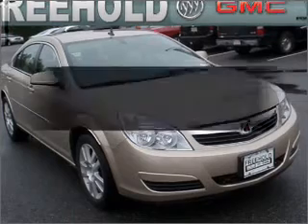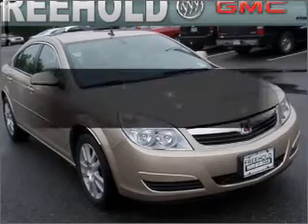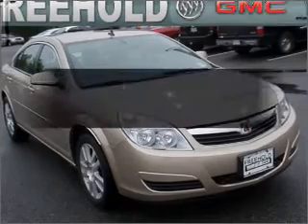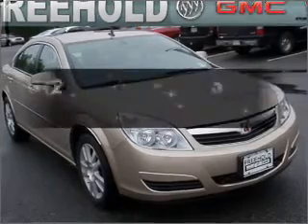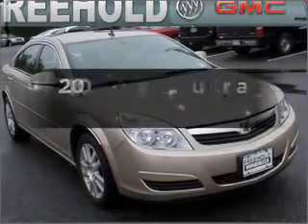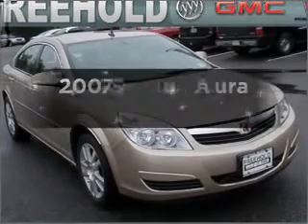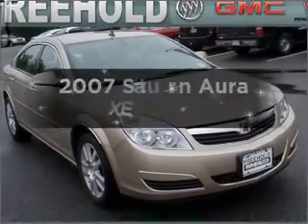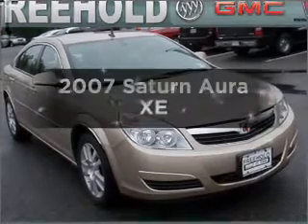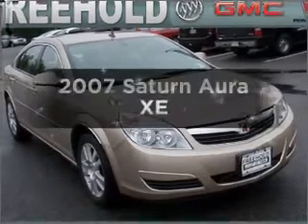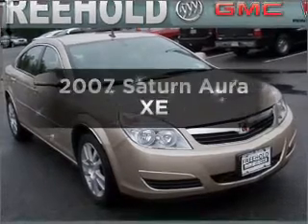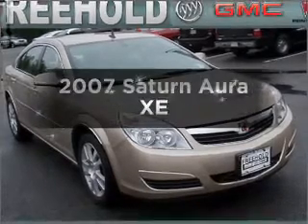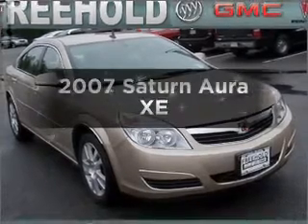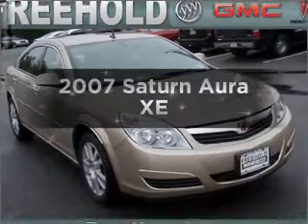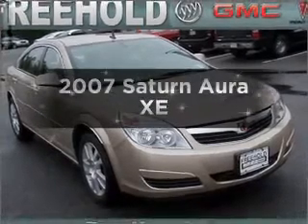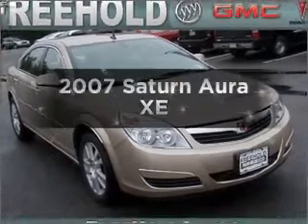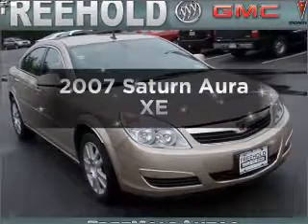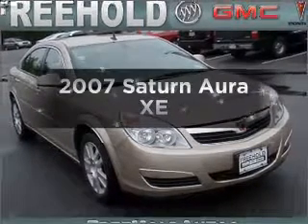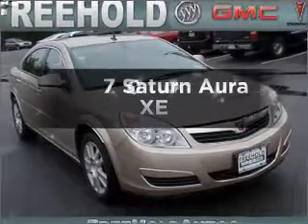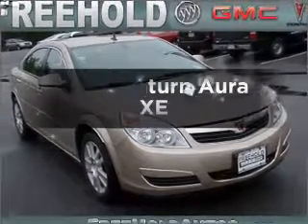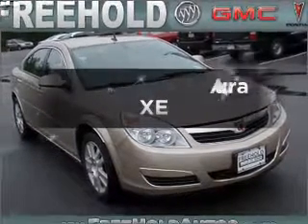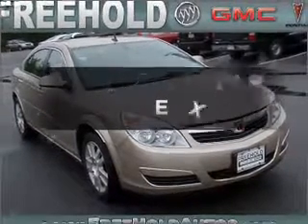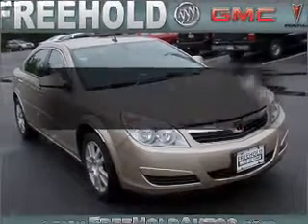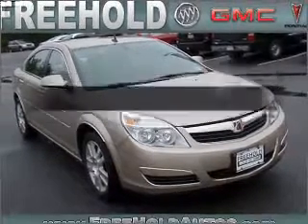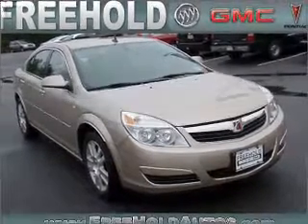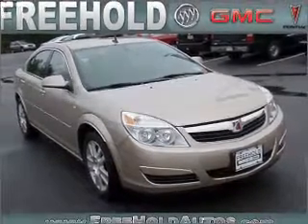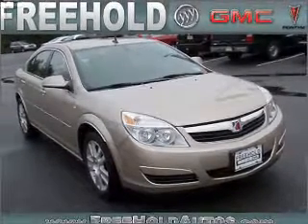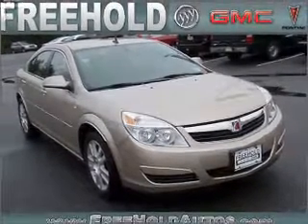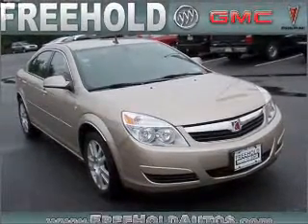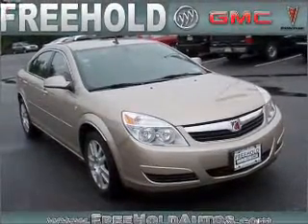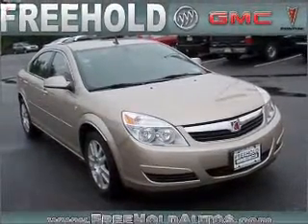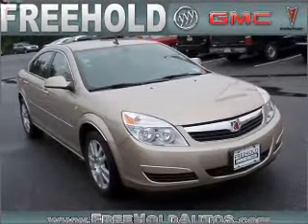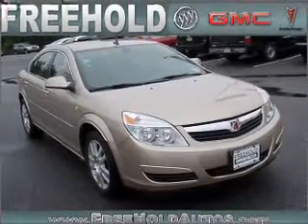Presenting the 2007 Saturn Aura. This is the set of wheels you've been looking for.